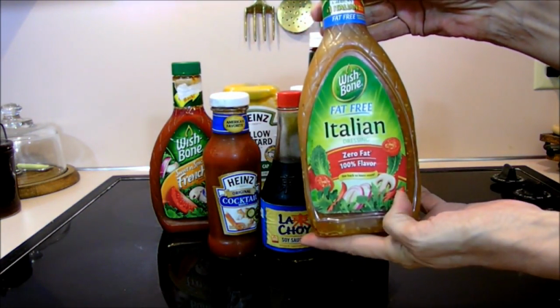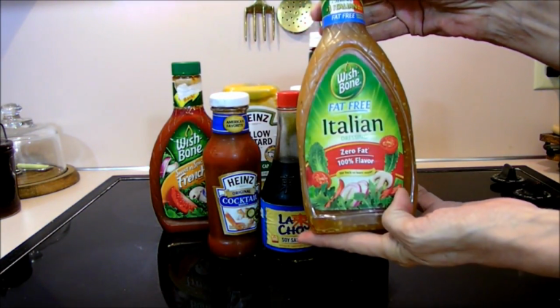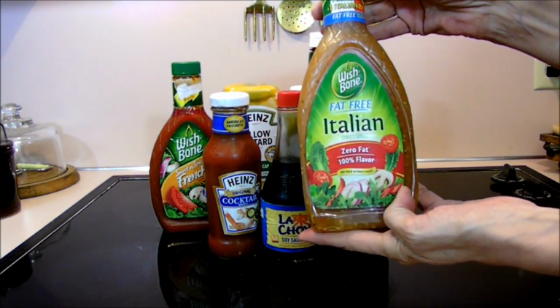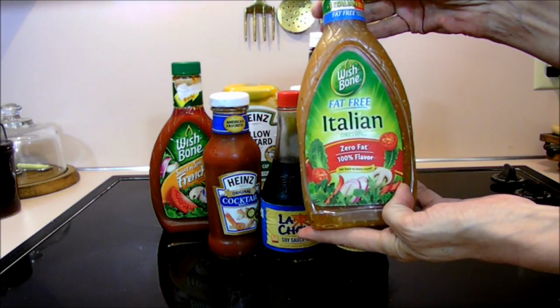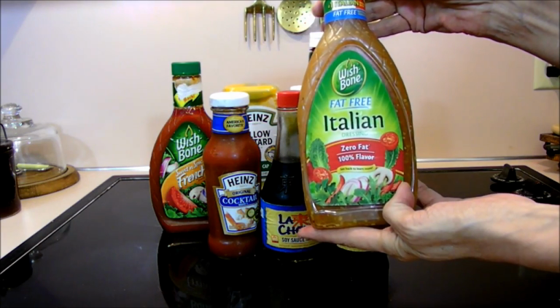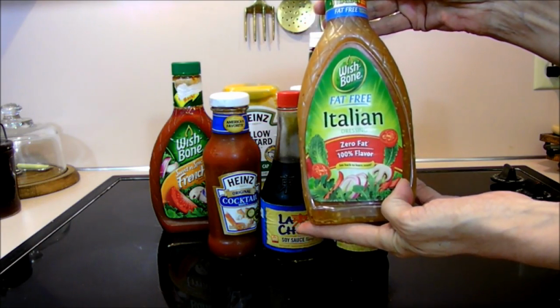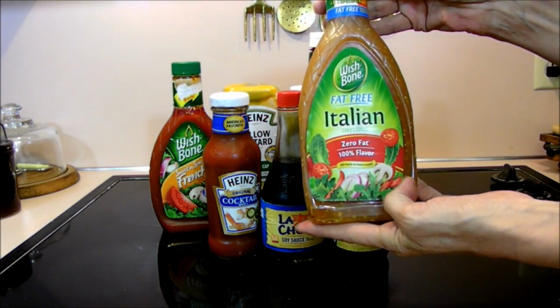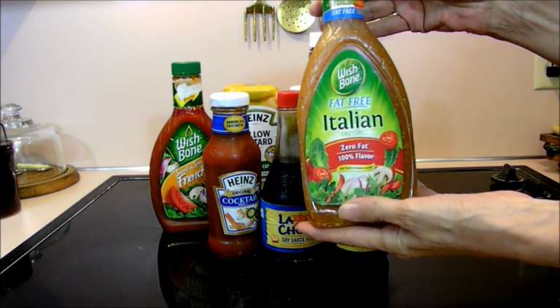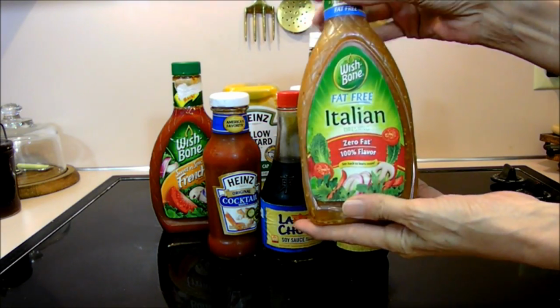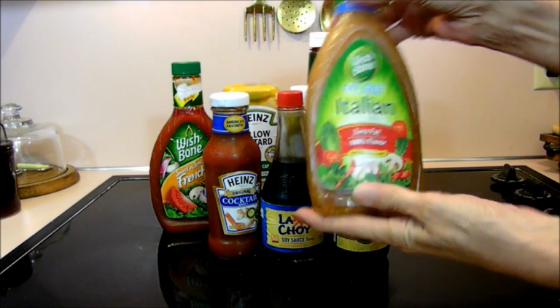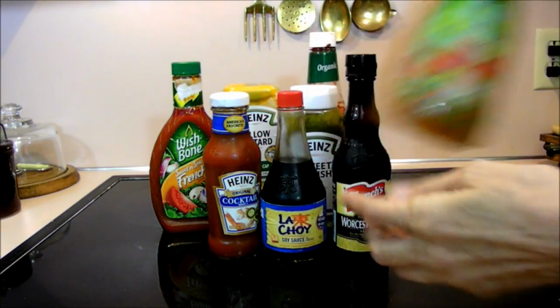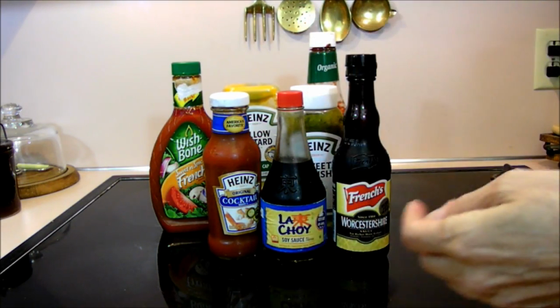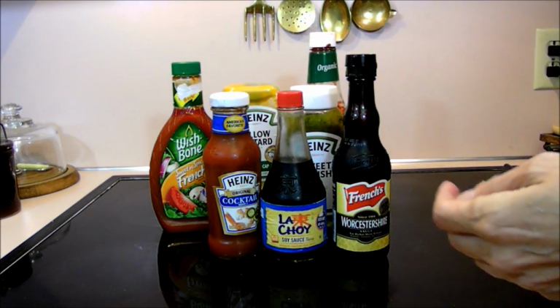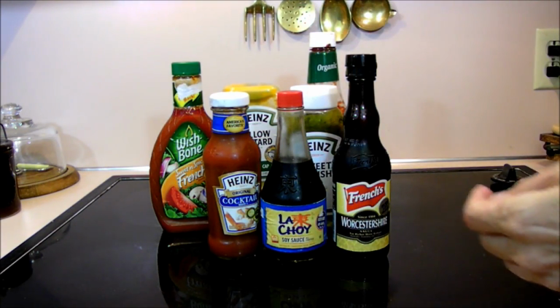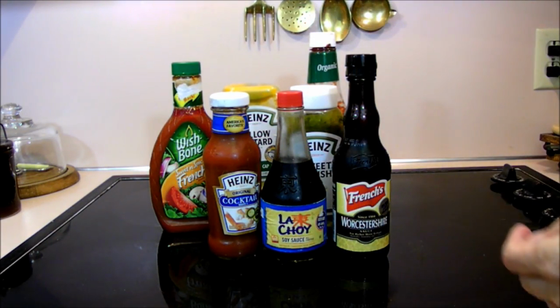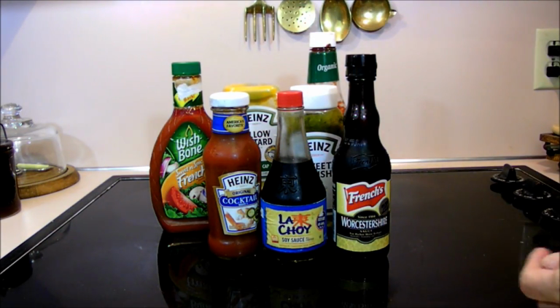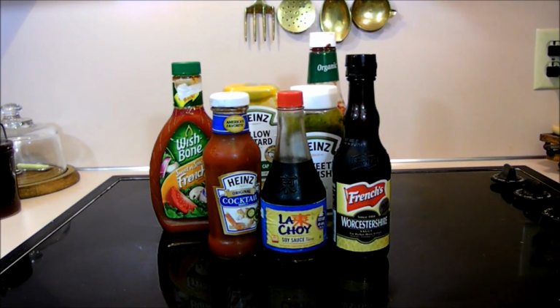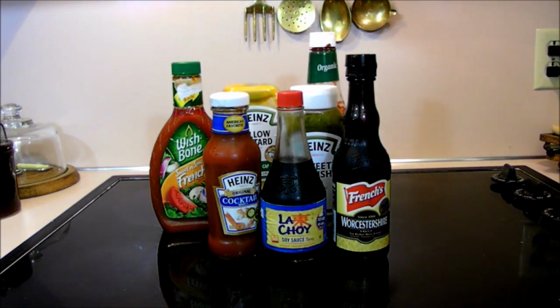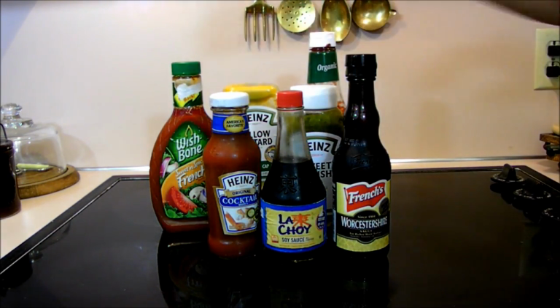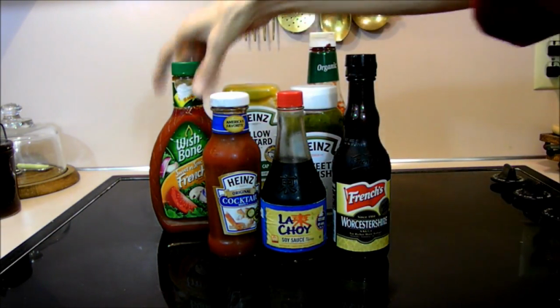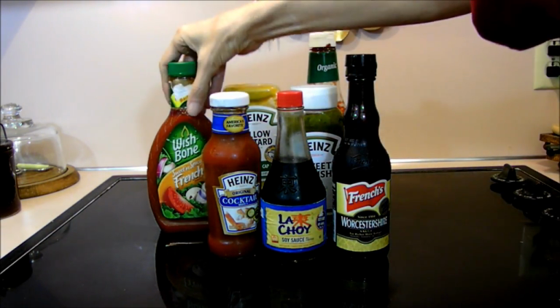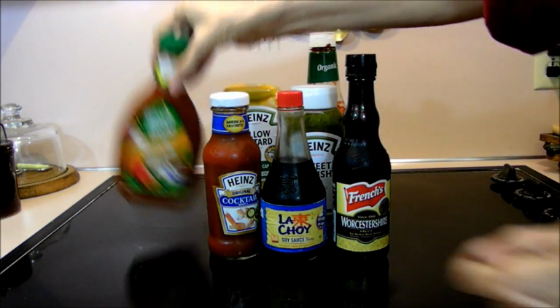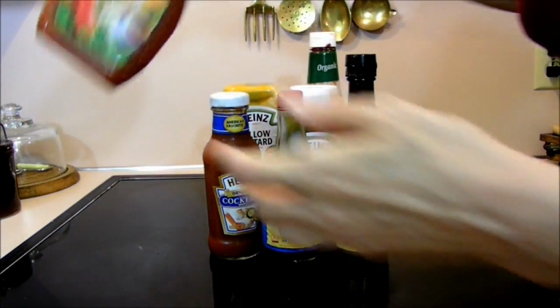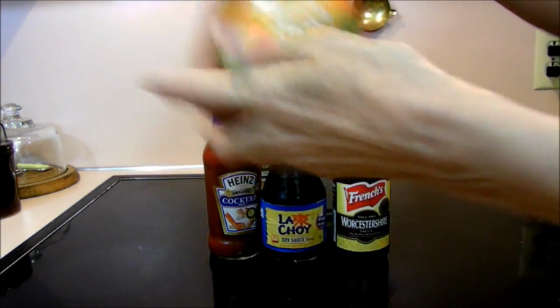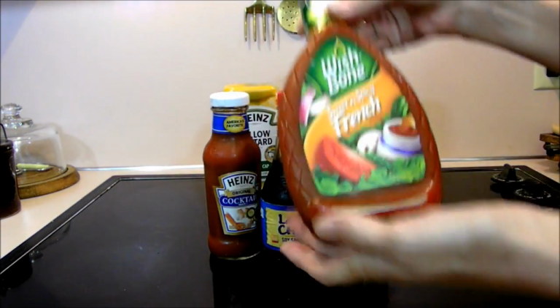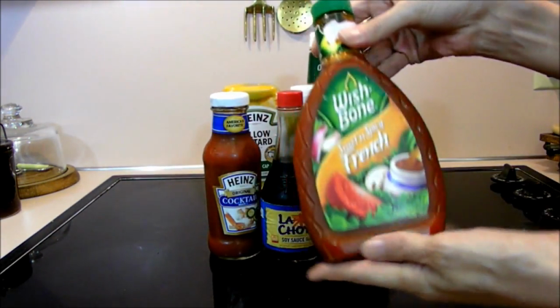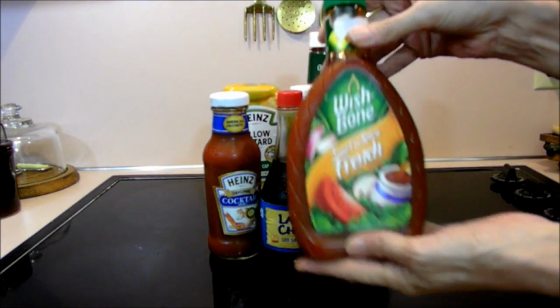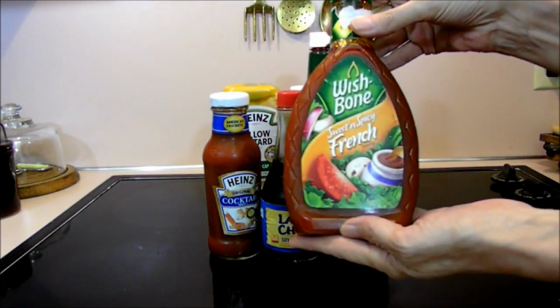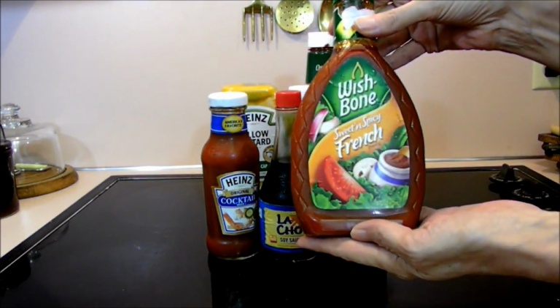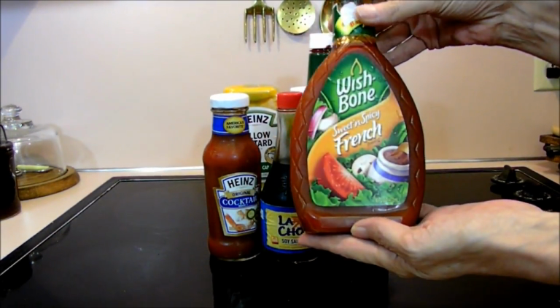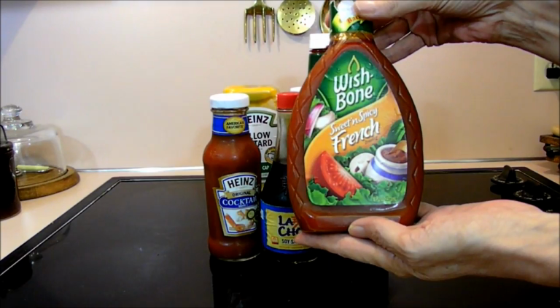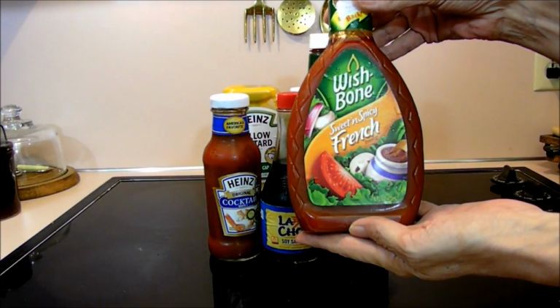Here is Wishbone Italian. Here is French dressing.